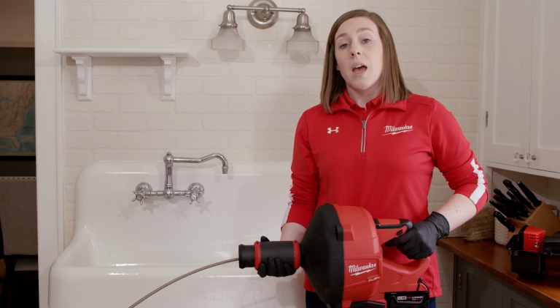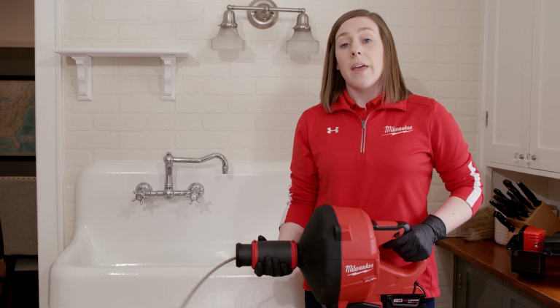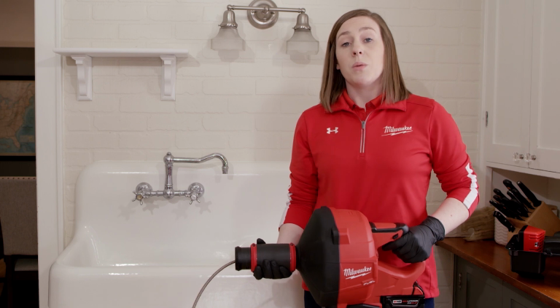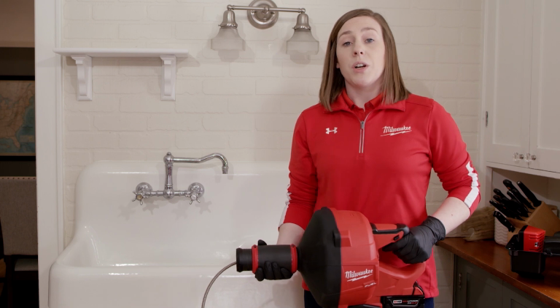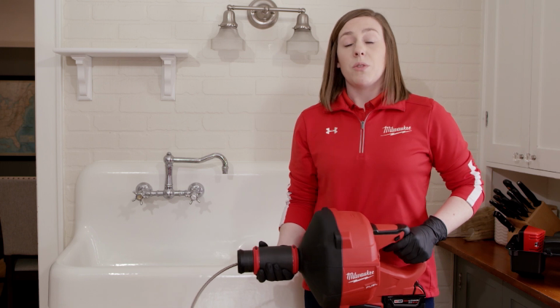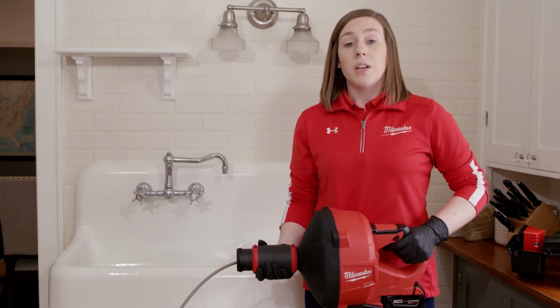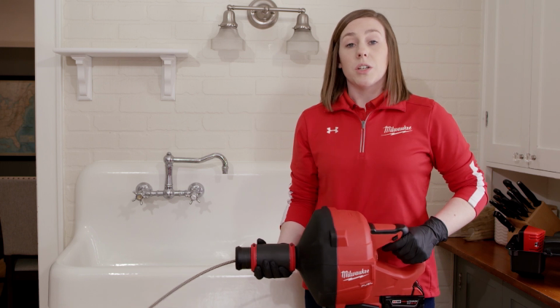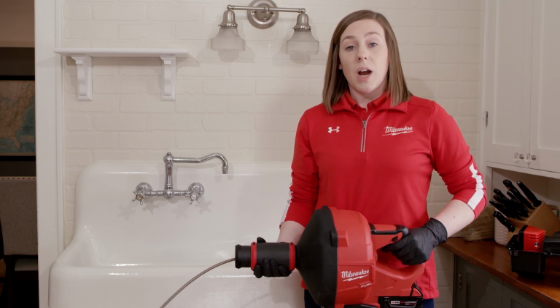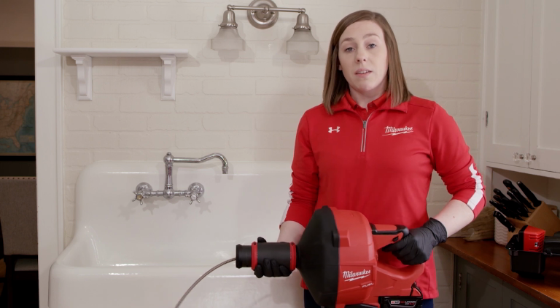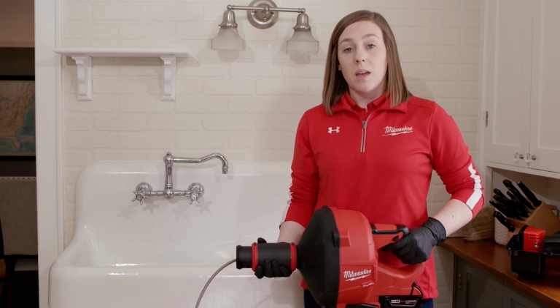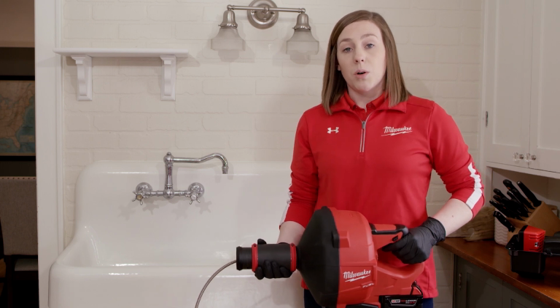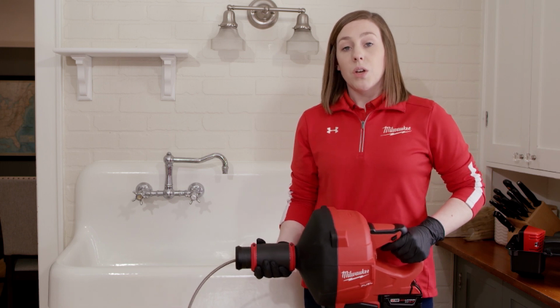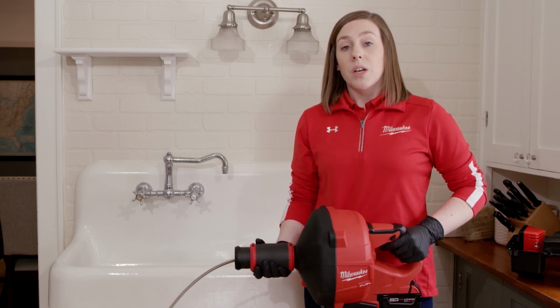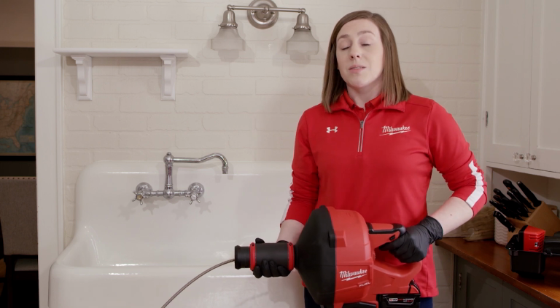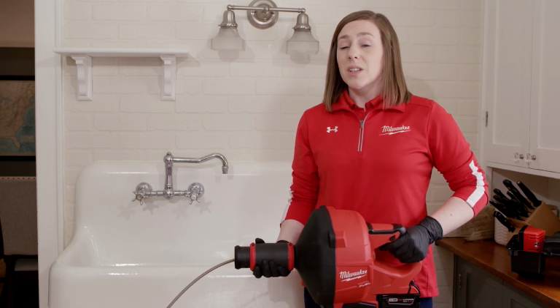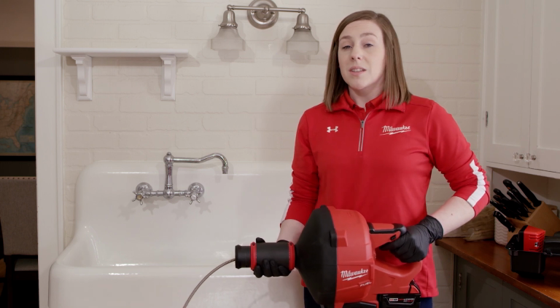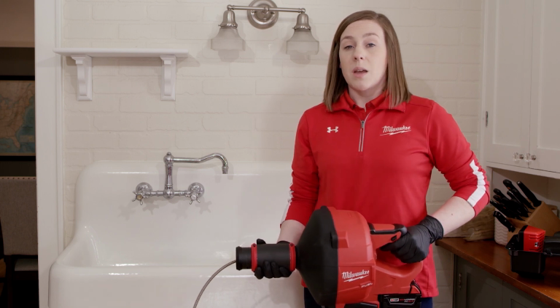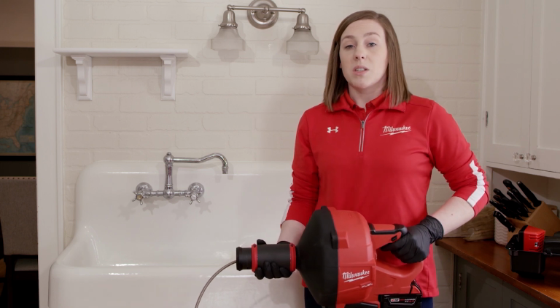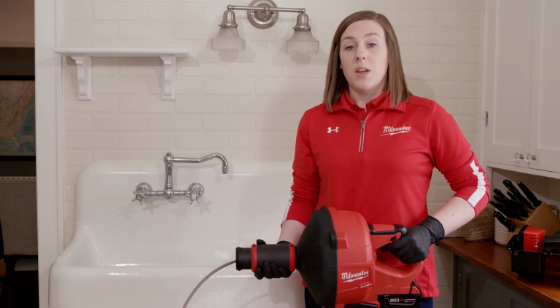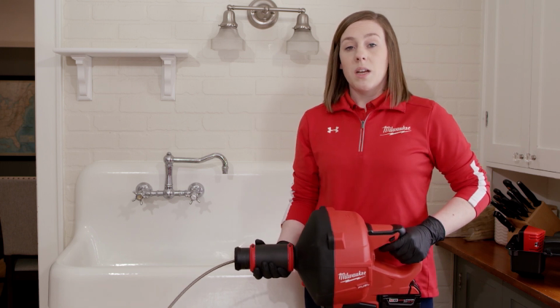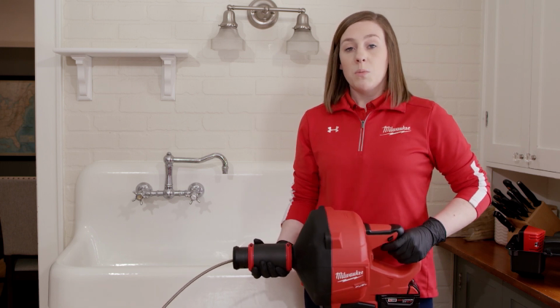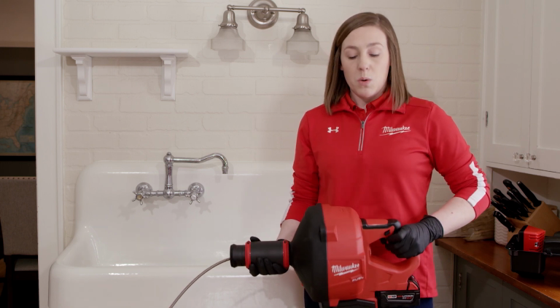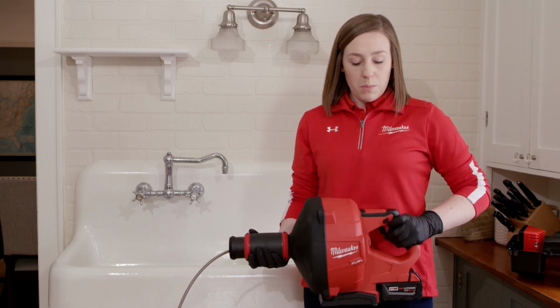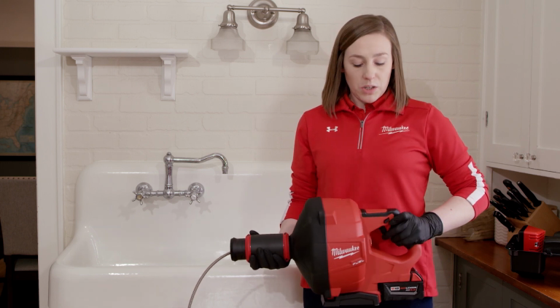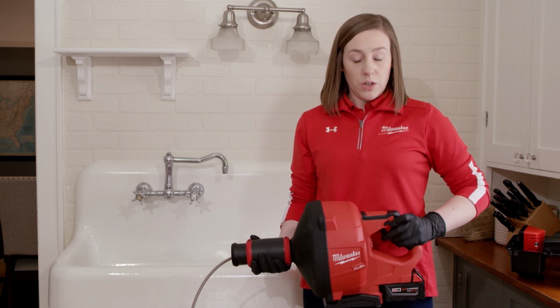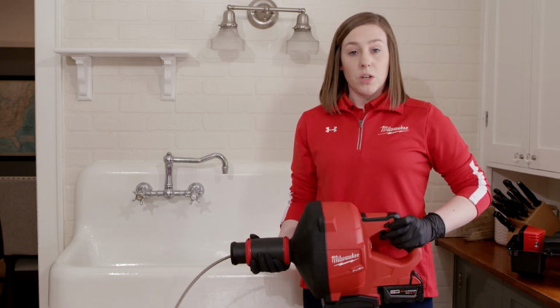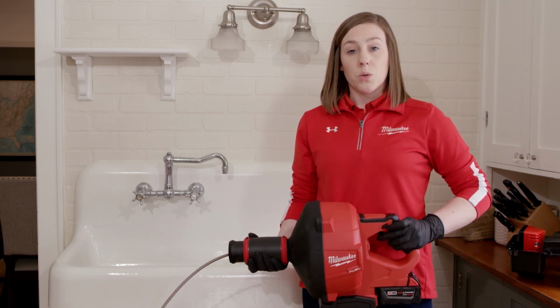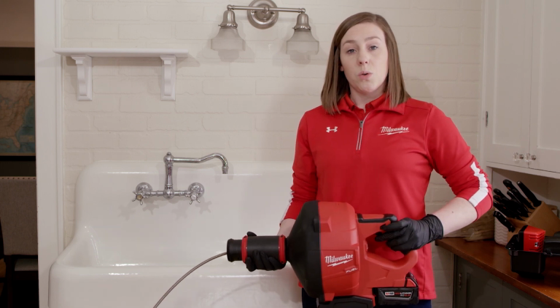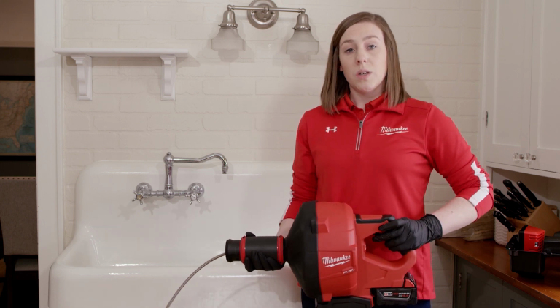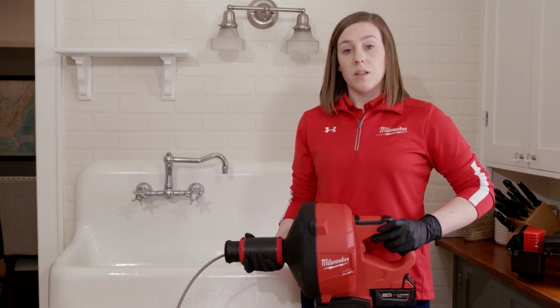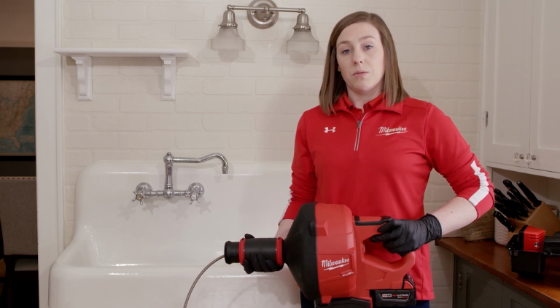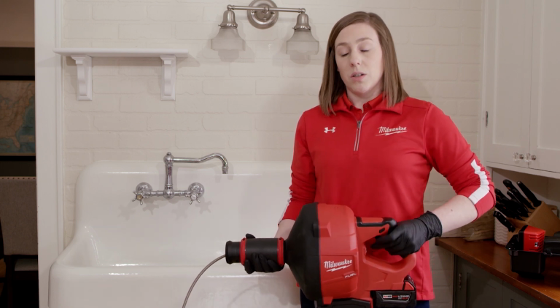And then when you're ready to retract the cable, it's really the same as feeding, but you want to make sure that your tool is in reverse.